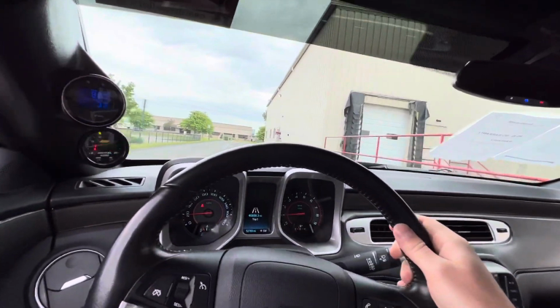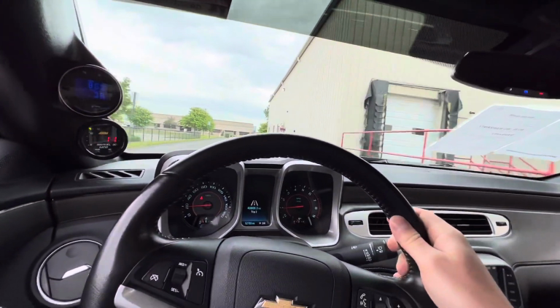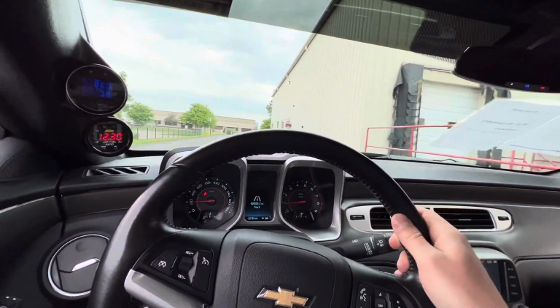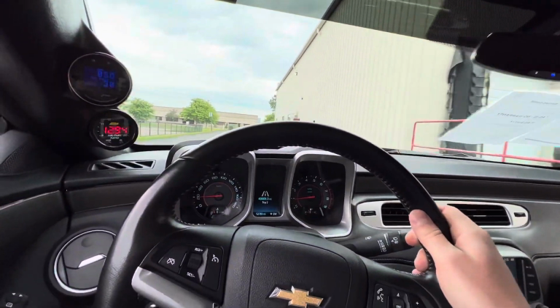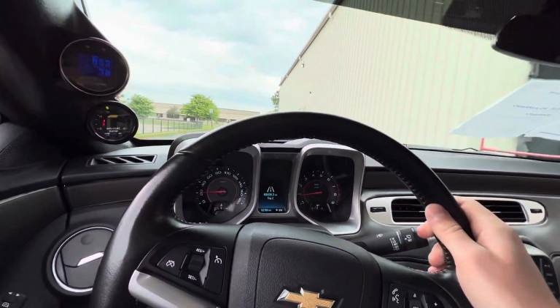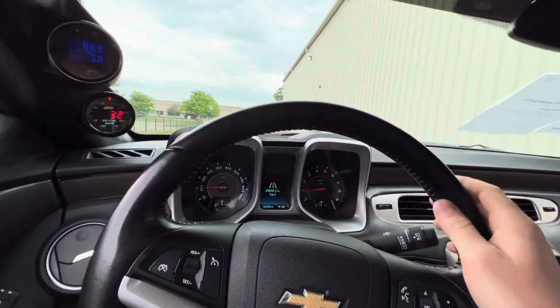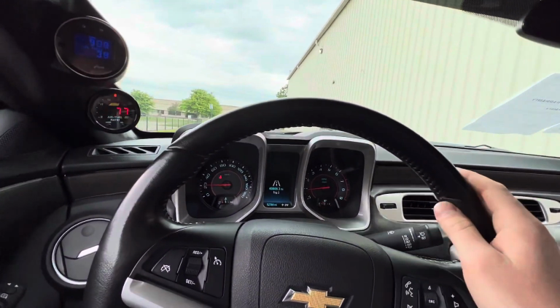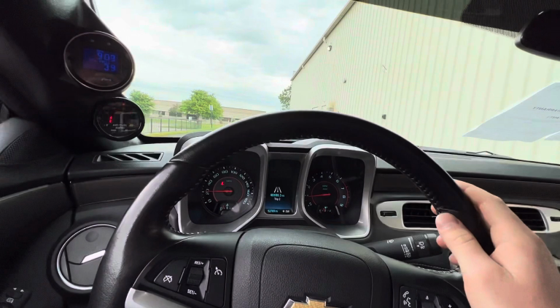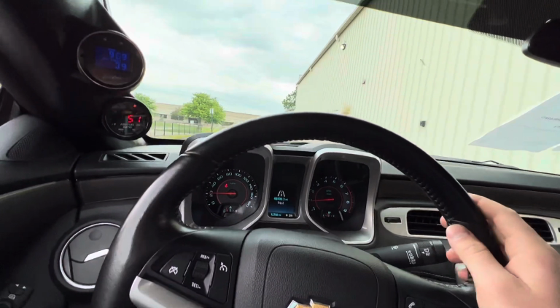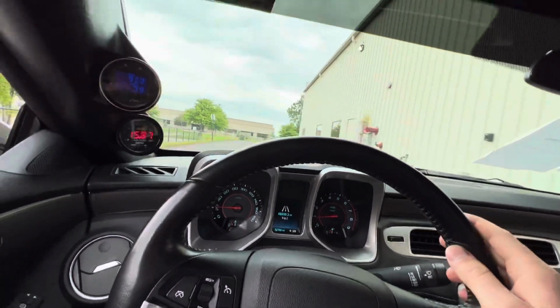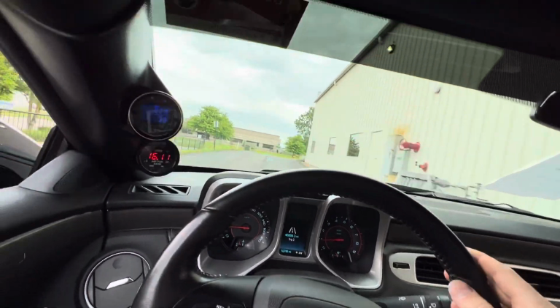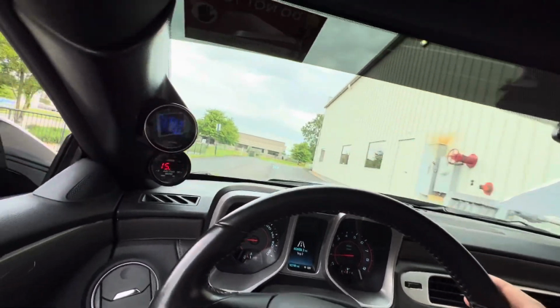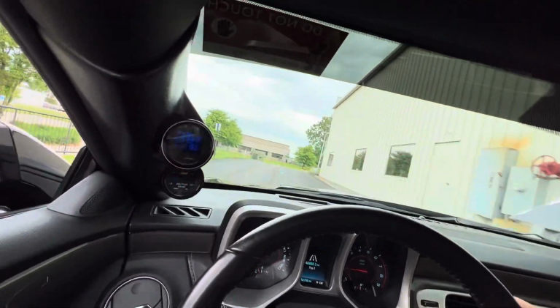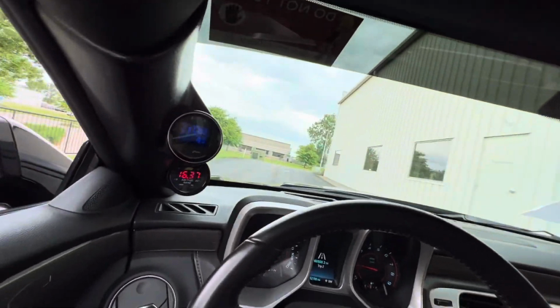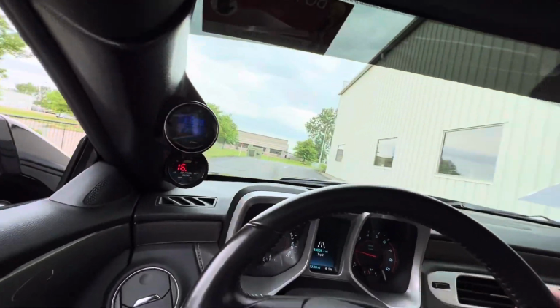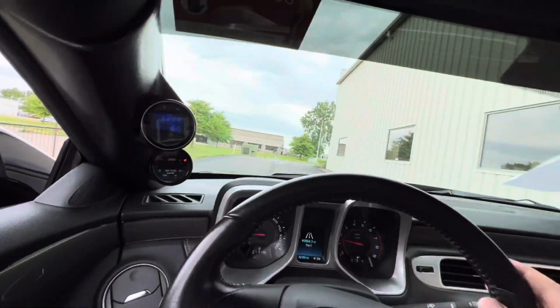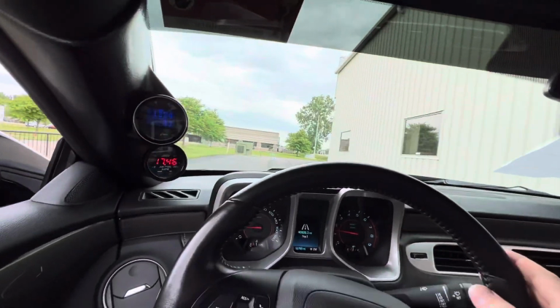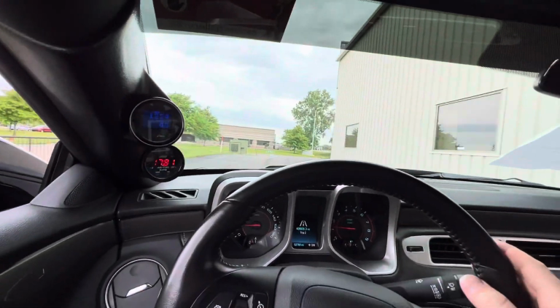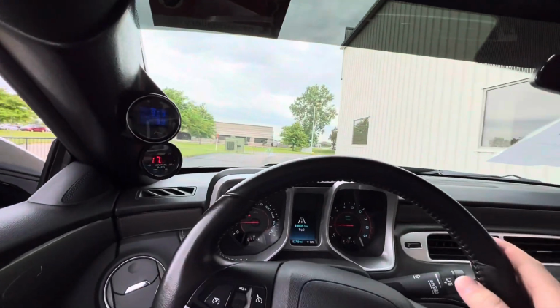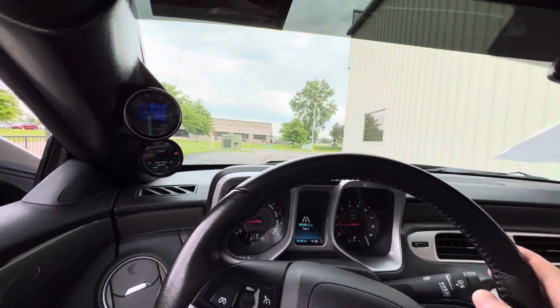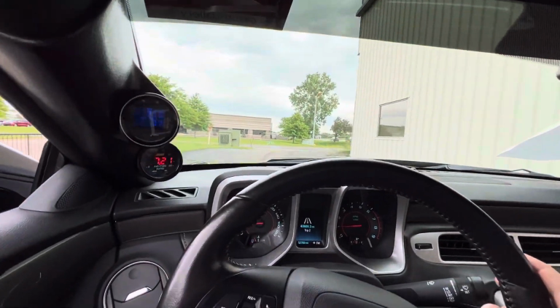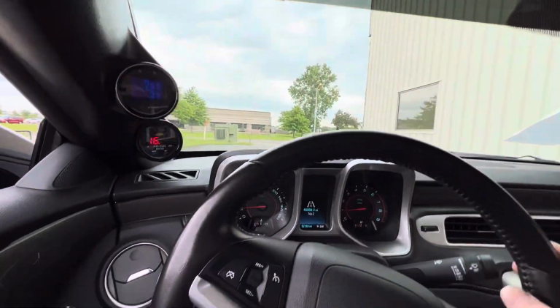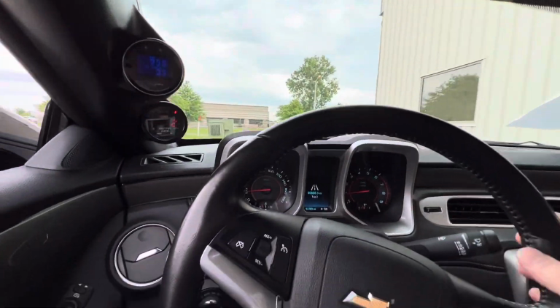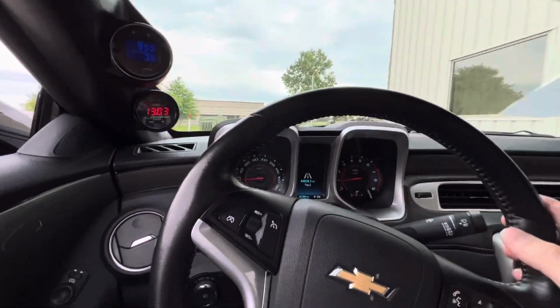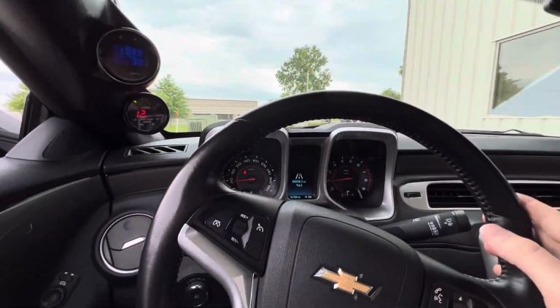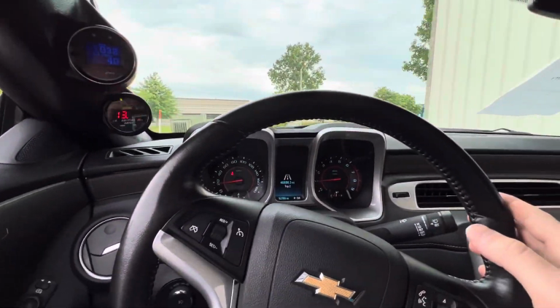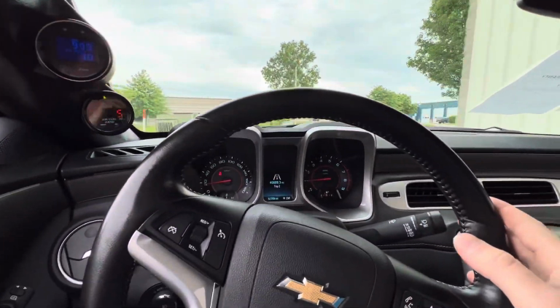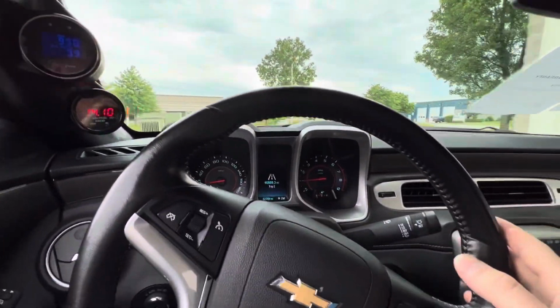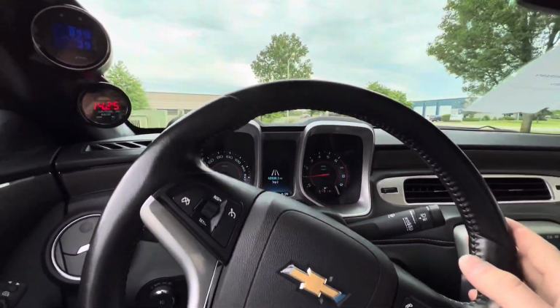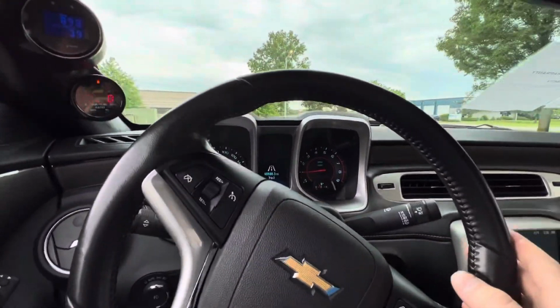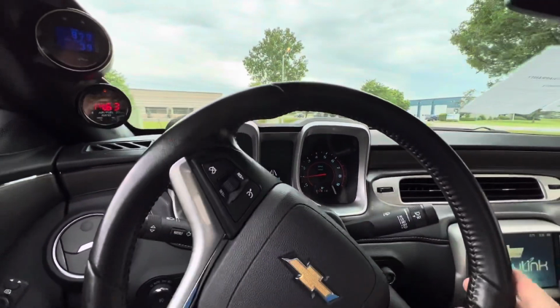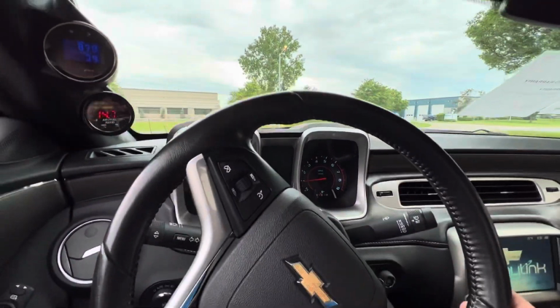The clutch feels really good, it's nice and stiff. All the gauges appear to be working as they should.